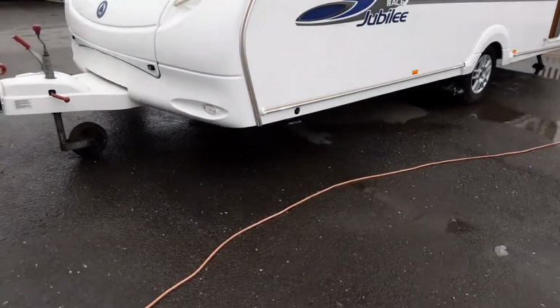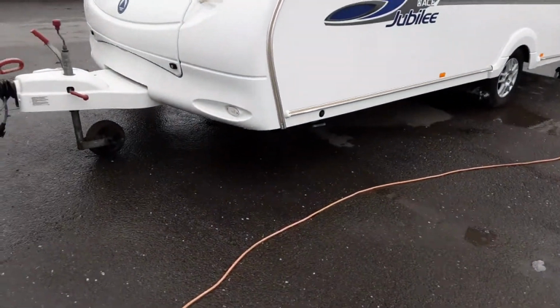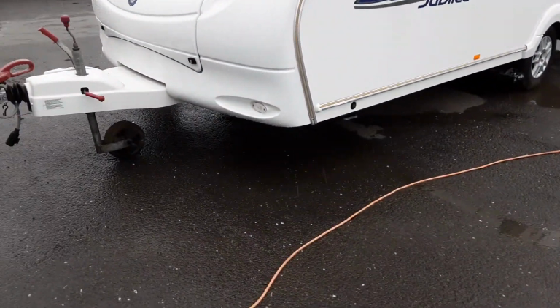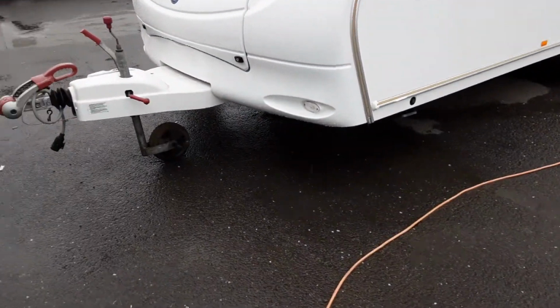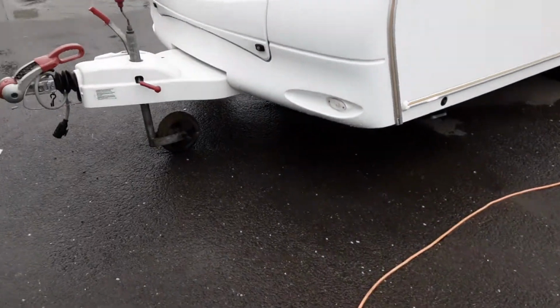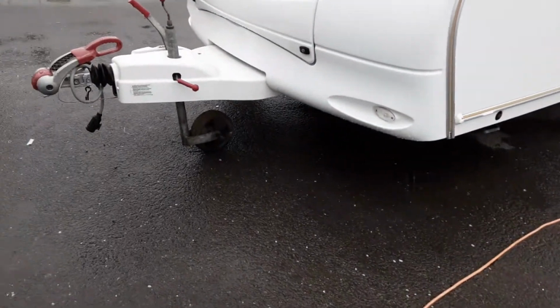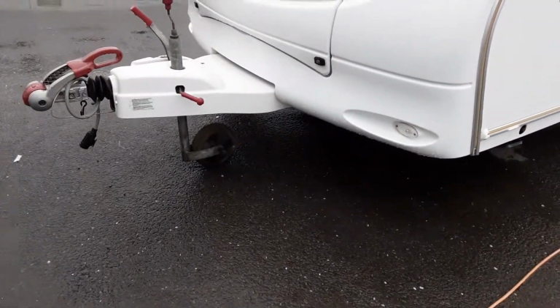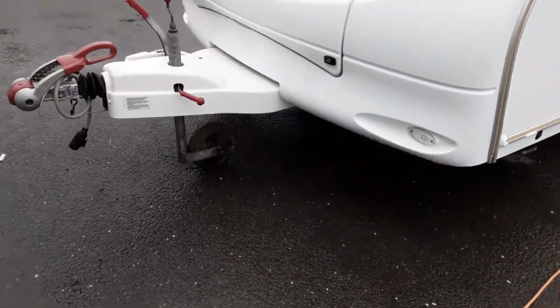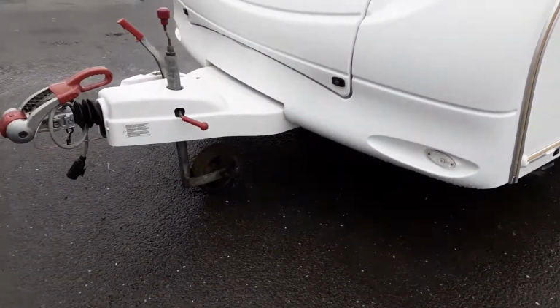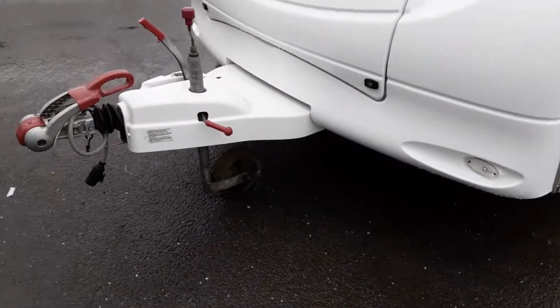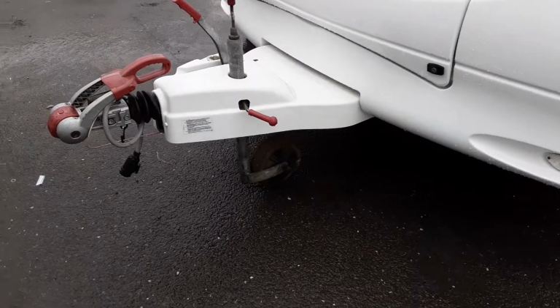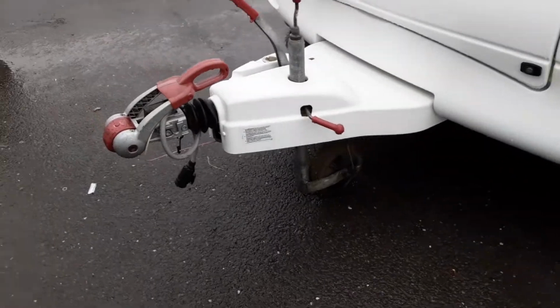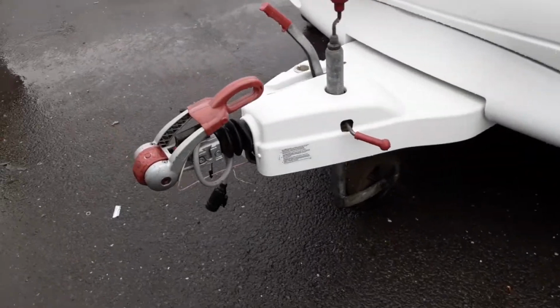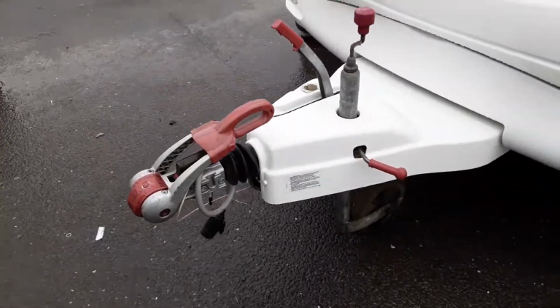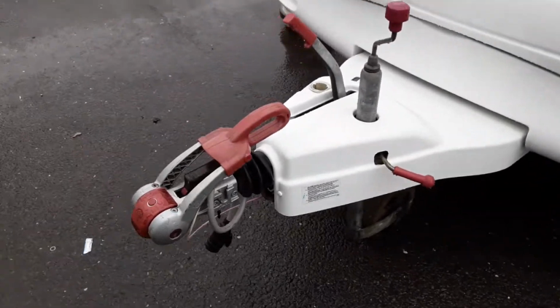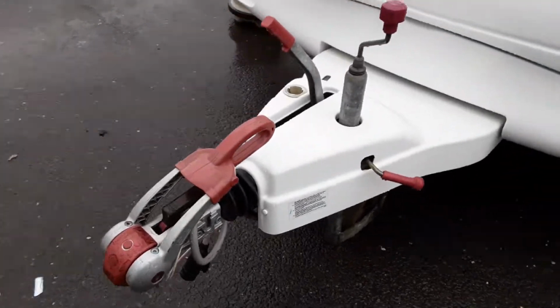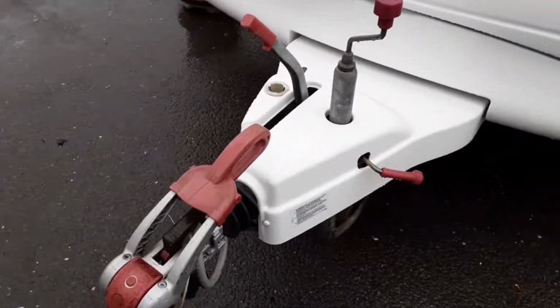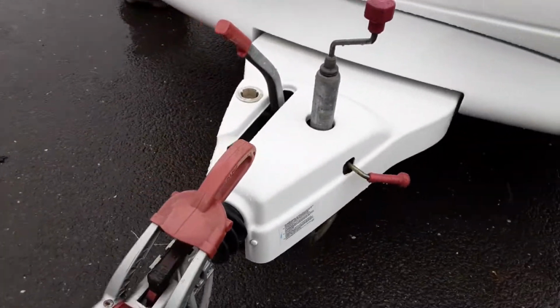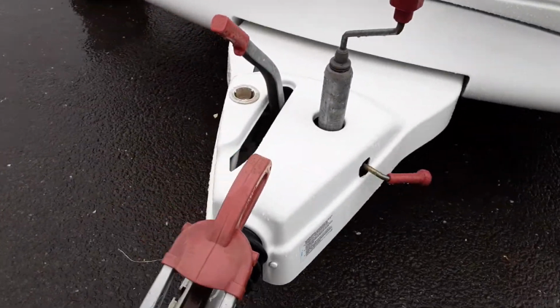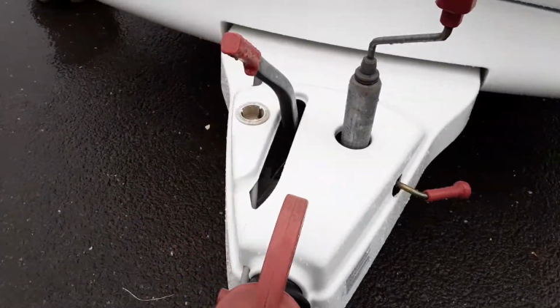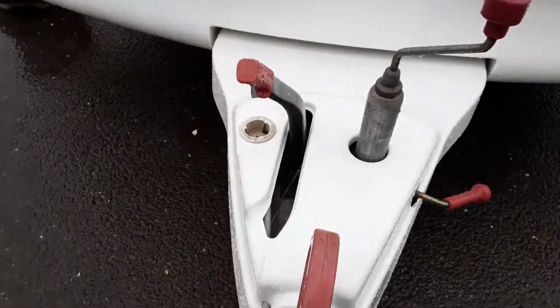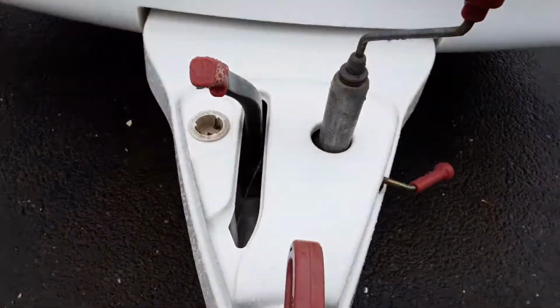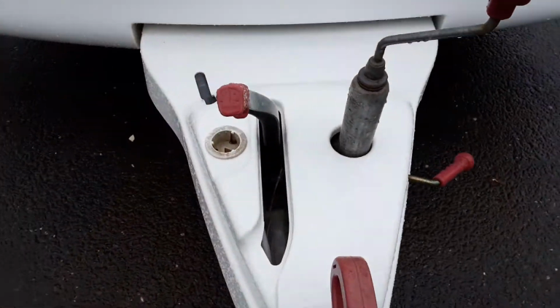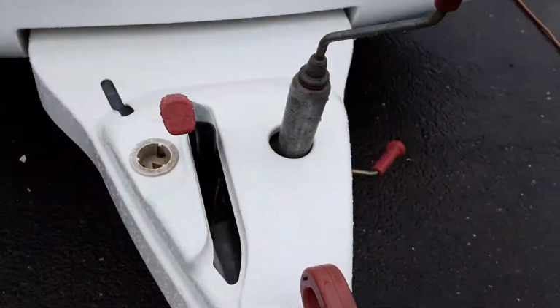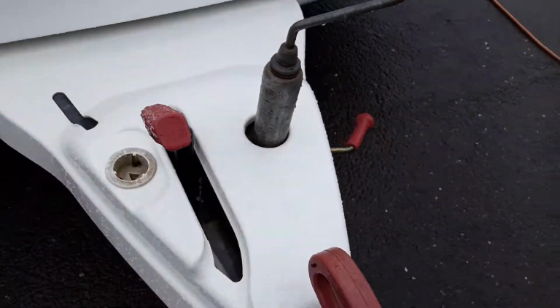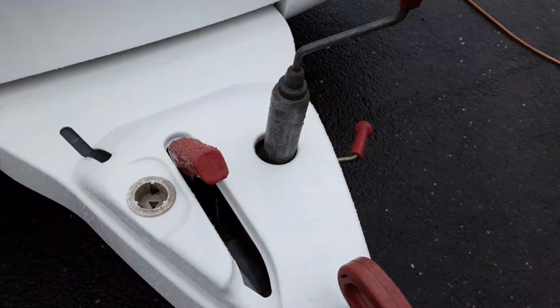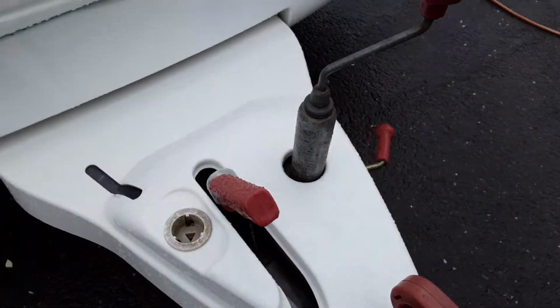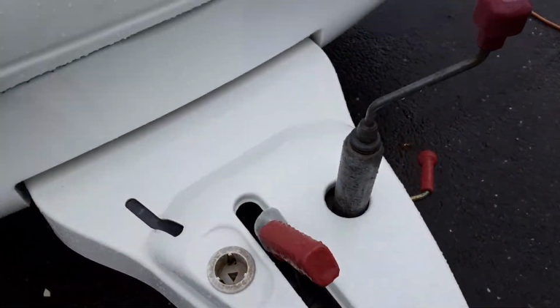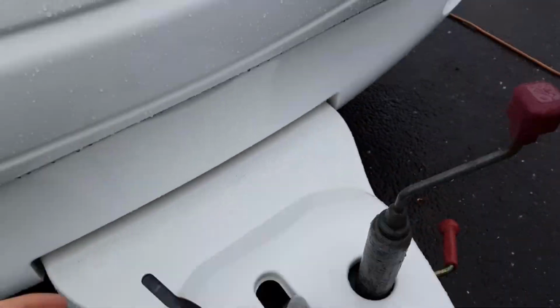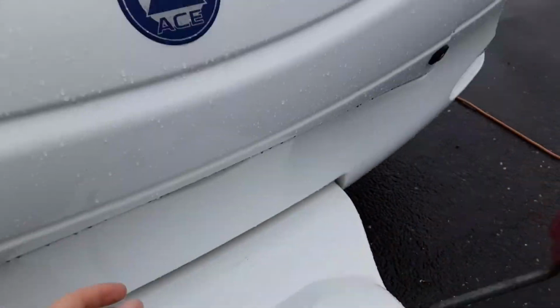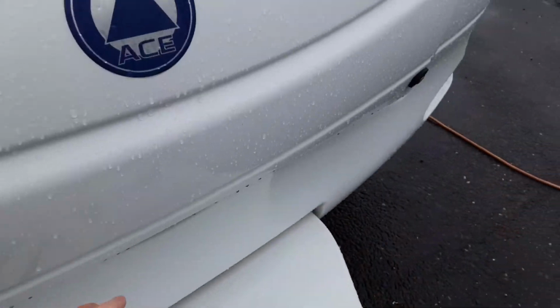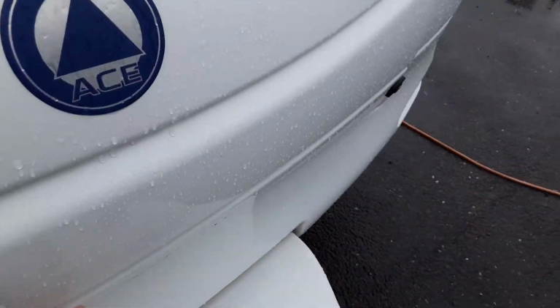At the front of the van you've got your hitch, jockey wheel, and handbrake — we'll demonstrate this in person. There's also a front locker.